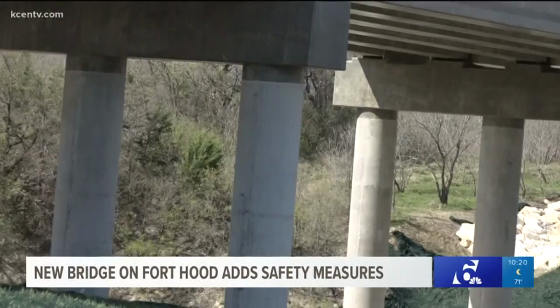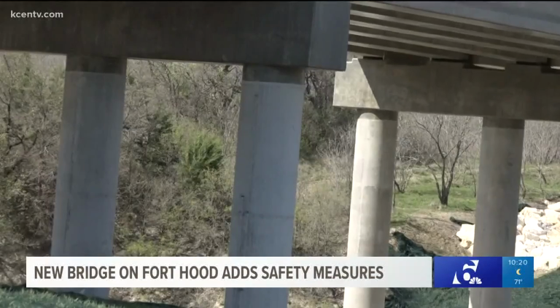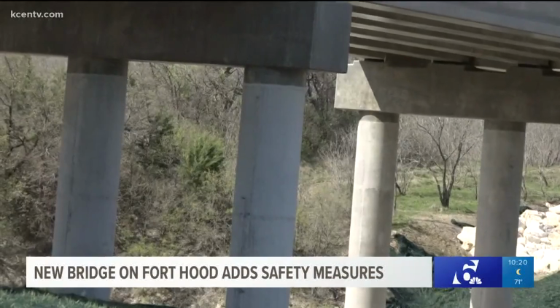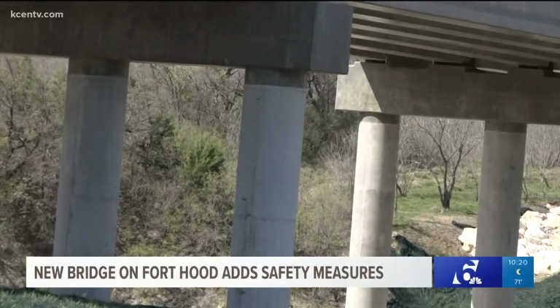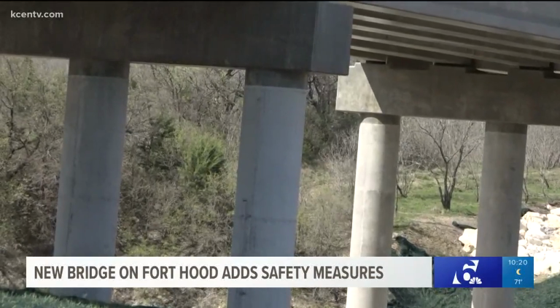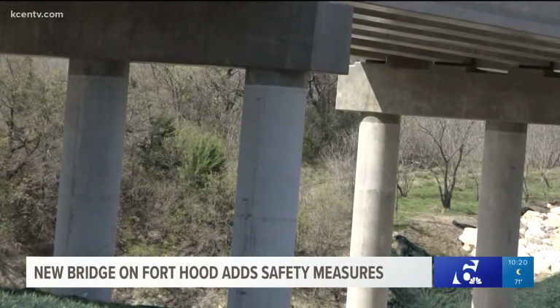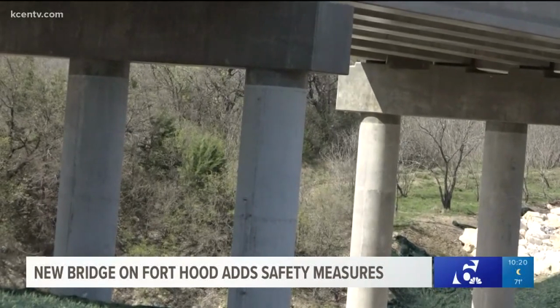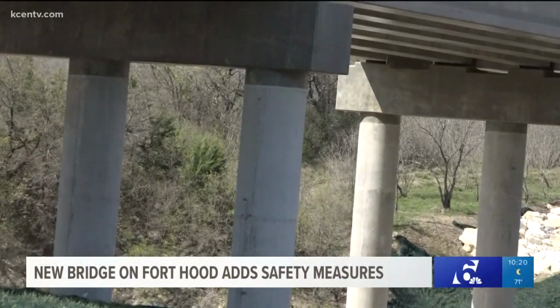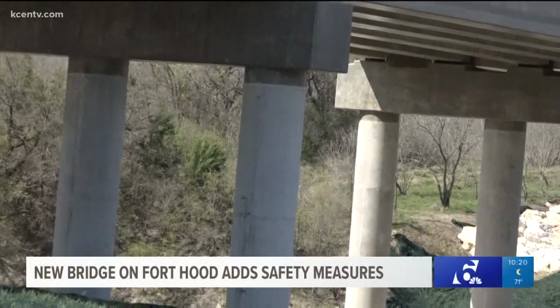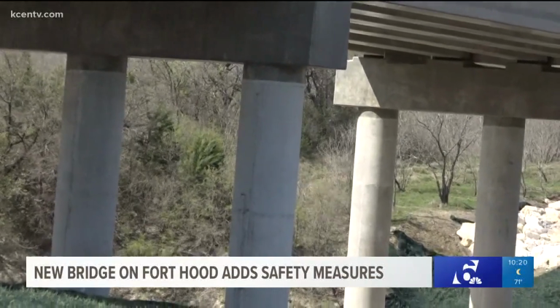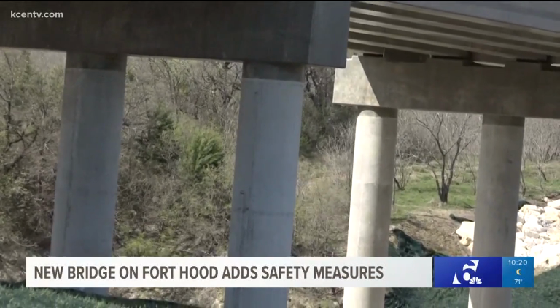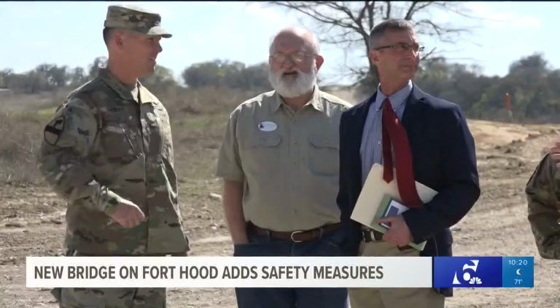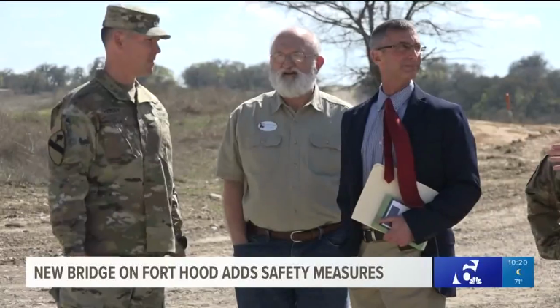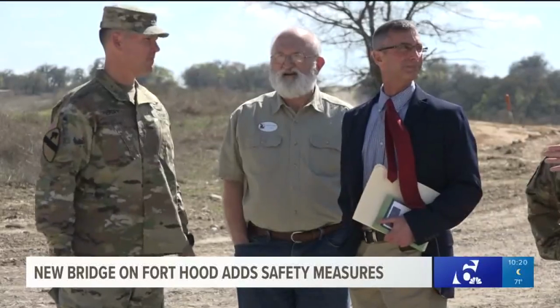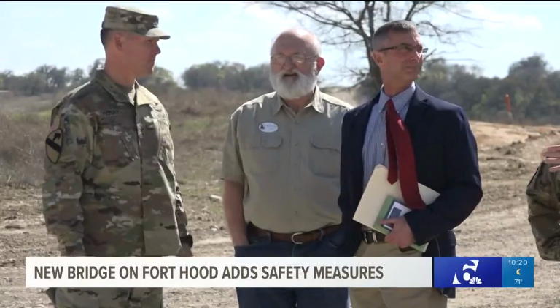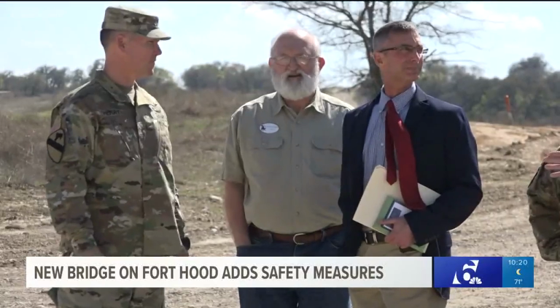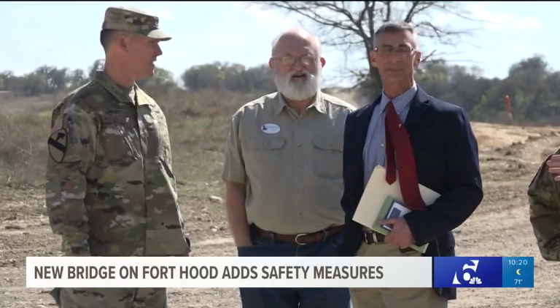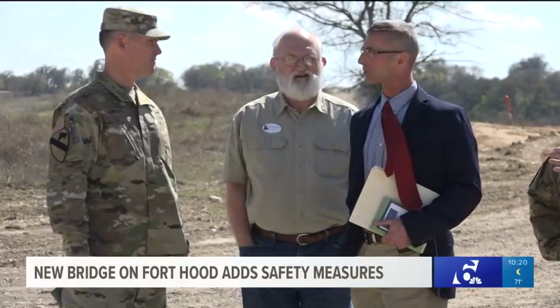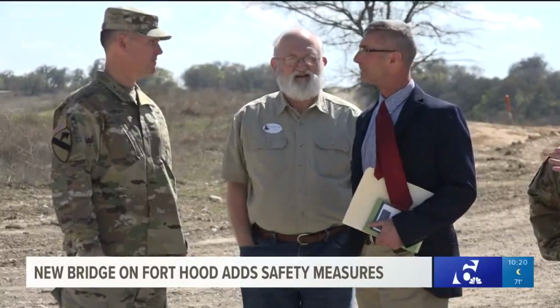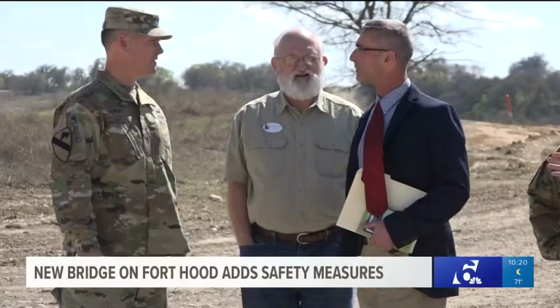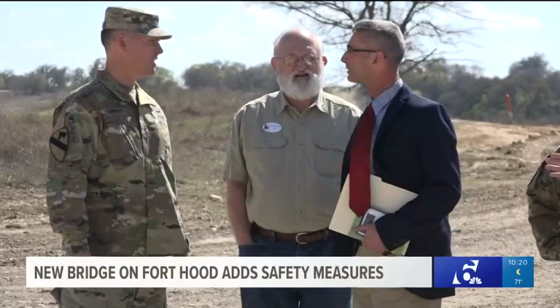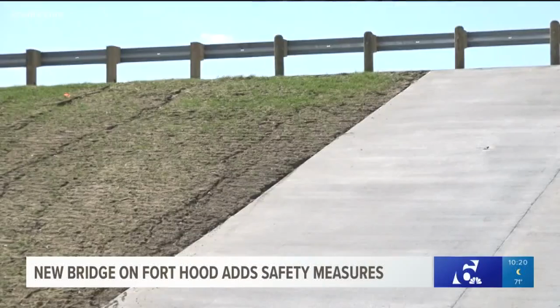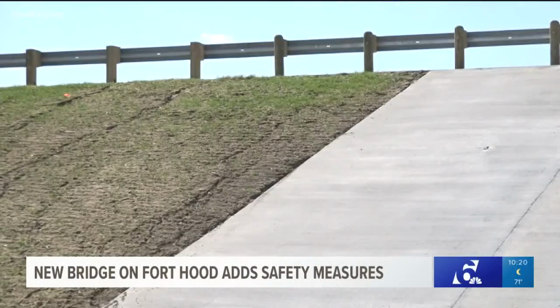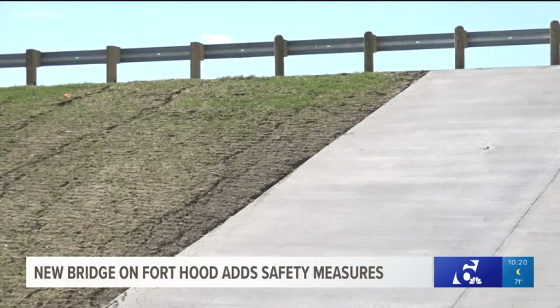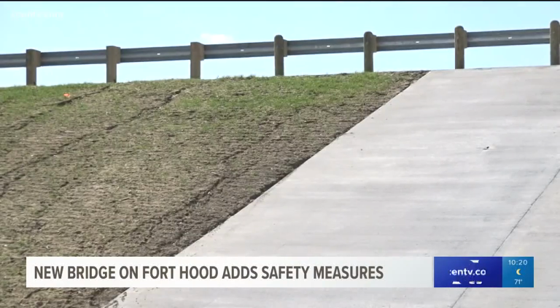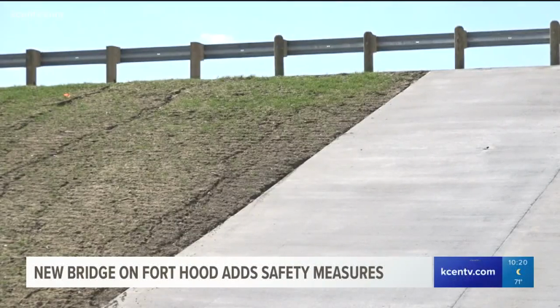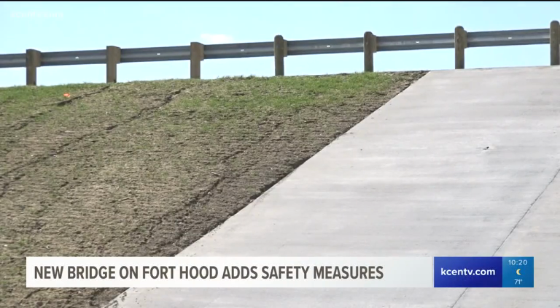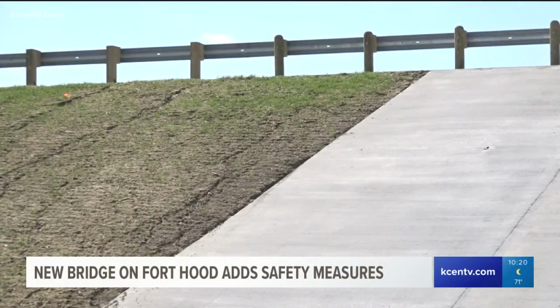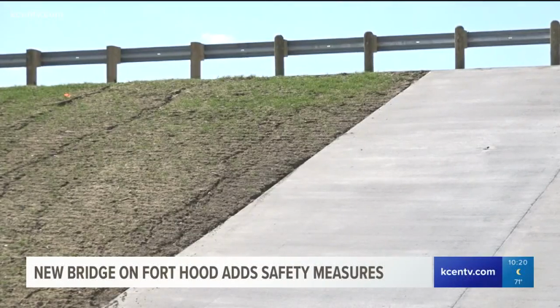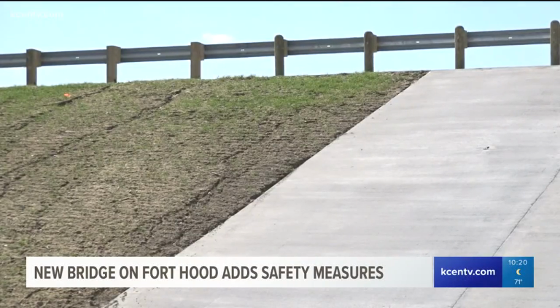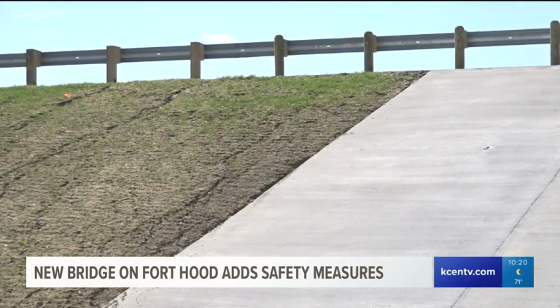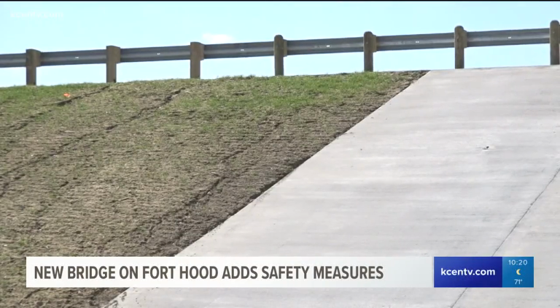Fort Hood's Director of Public Works, Brian Dosa, says they had tanks and Bradley military vehicles actually wash away at that exact location.